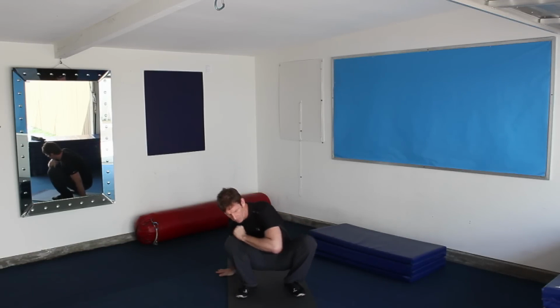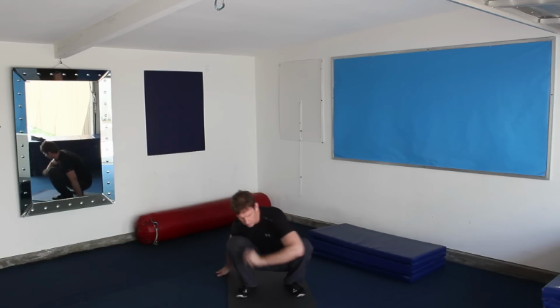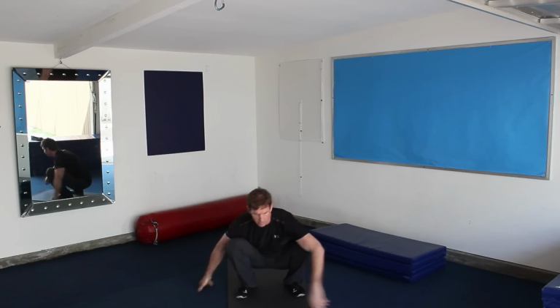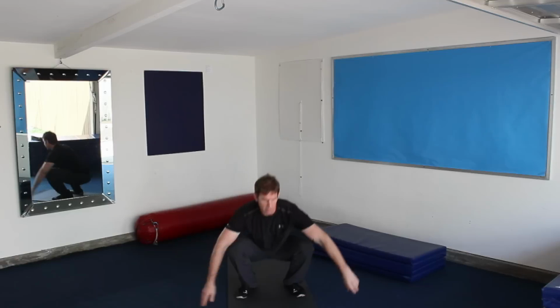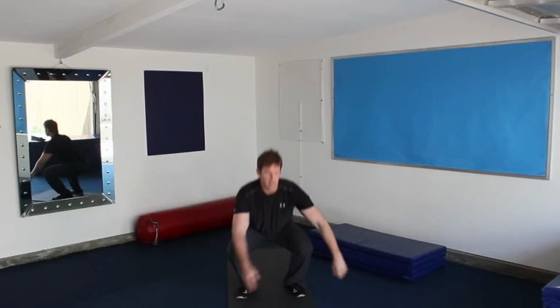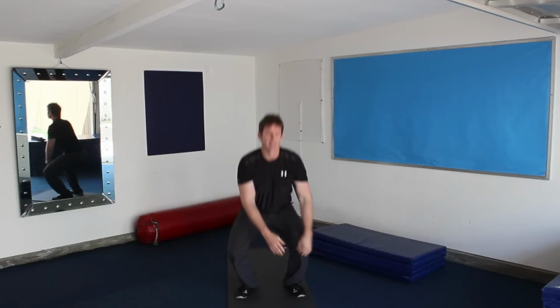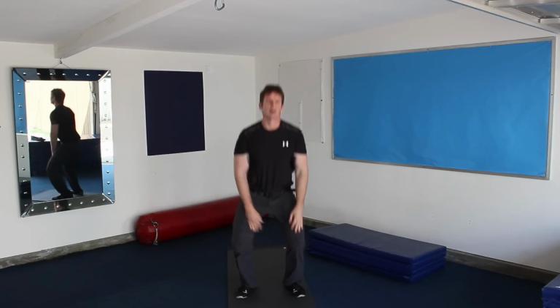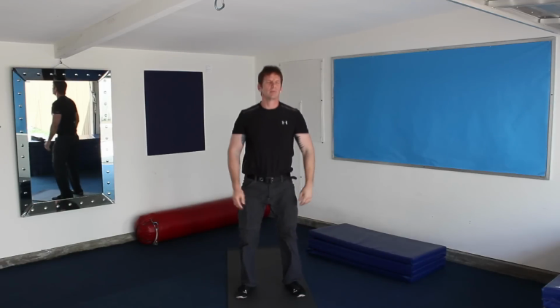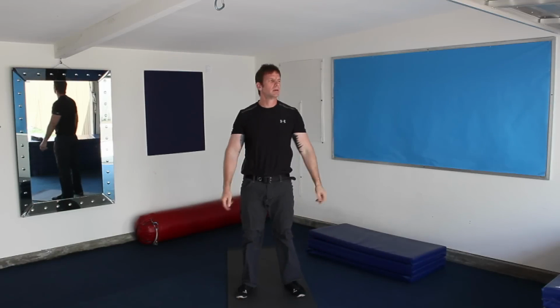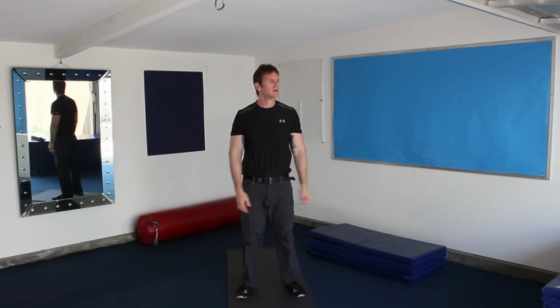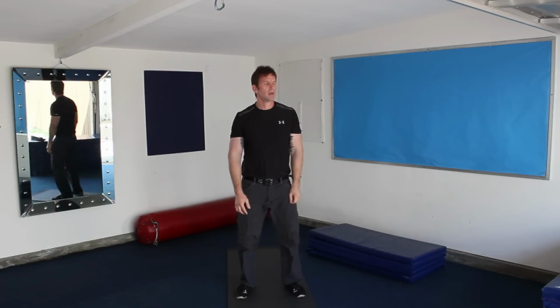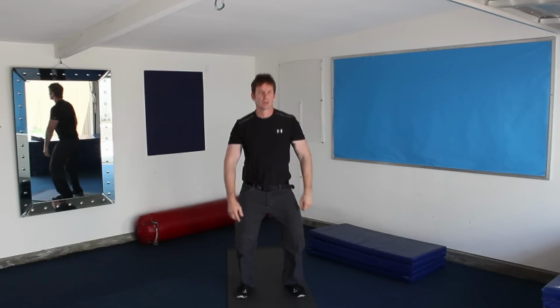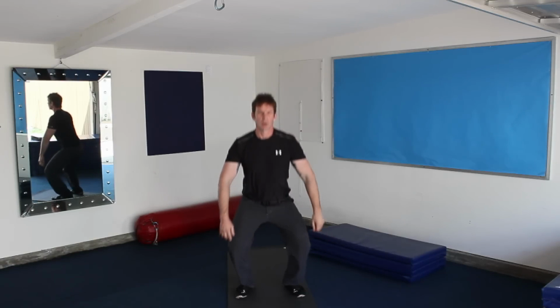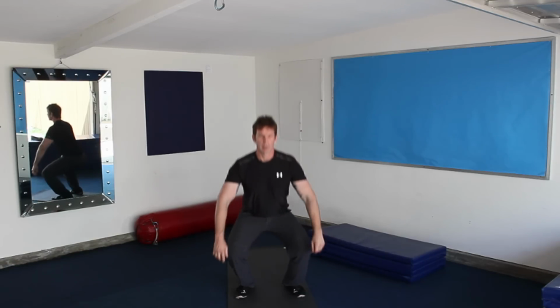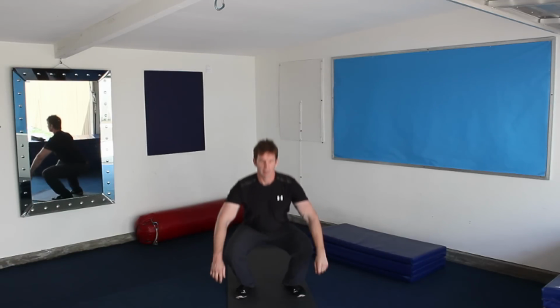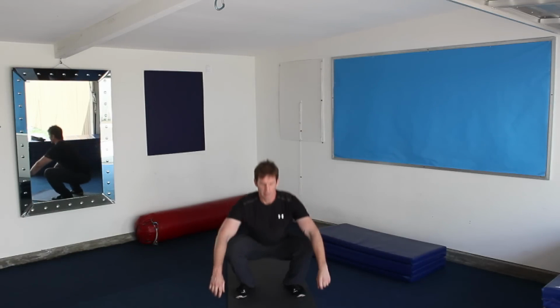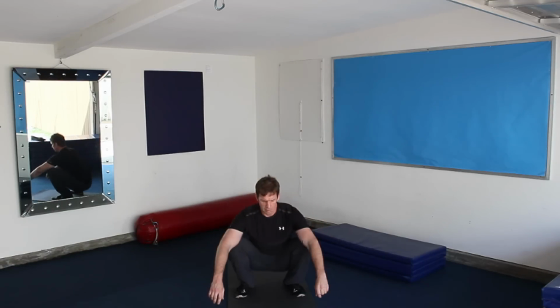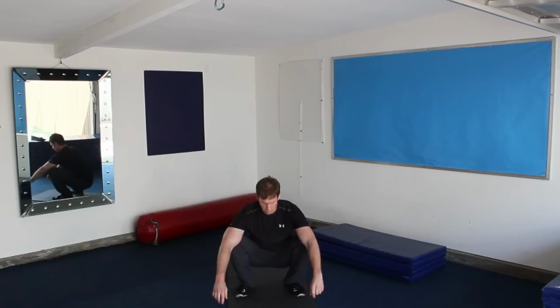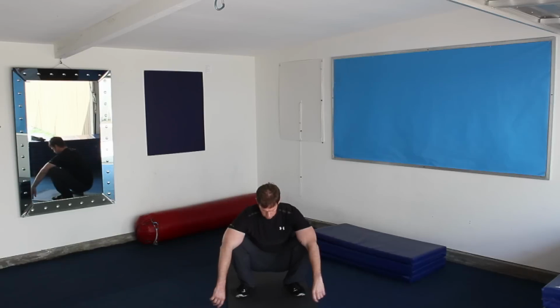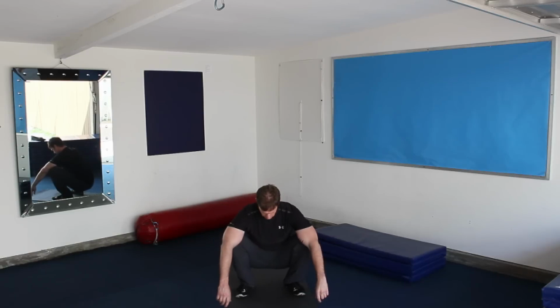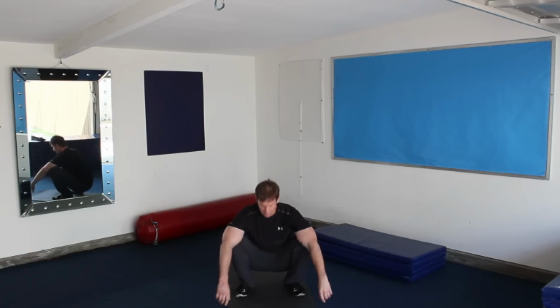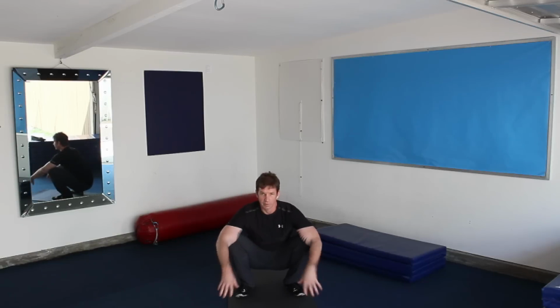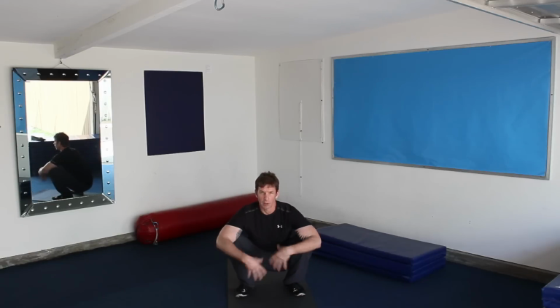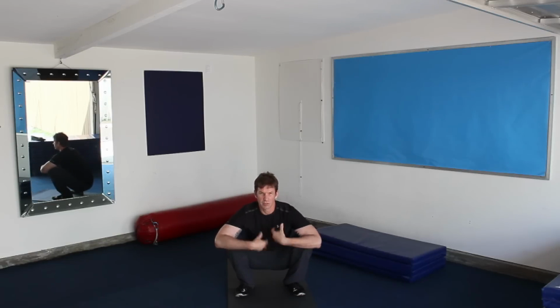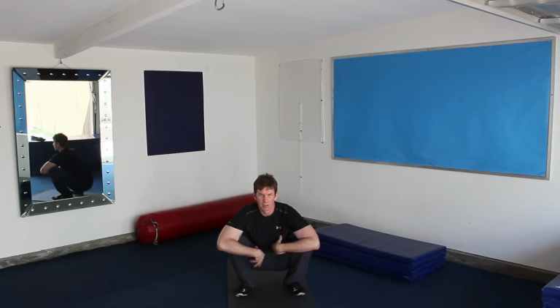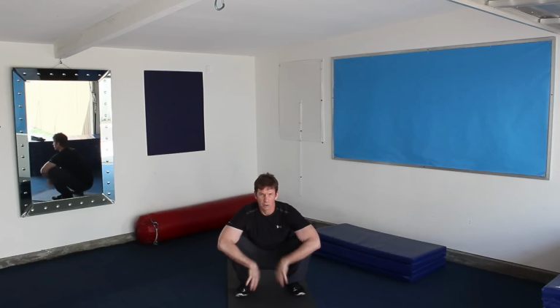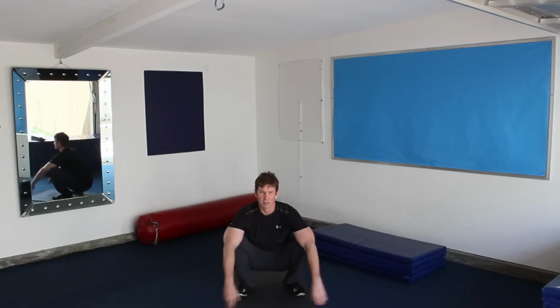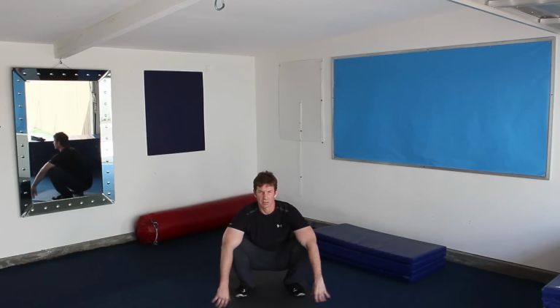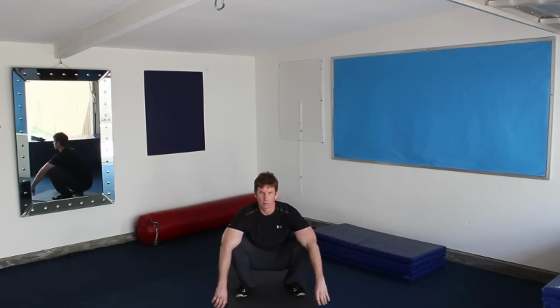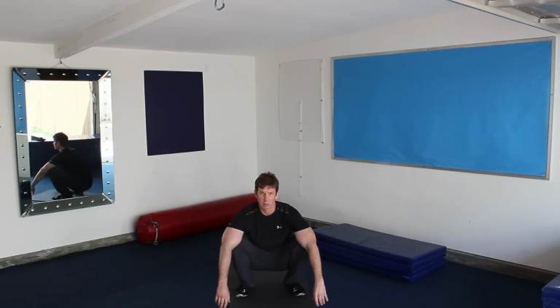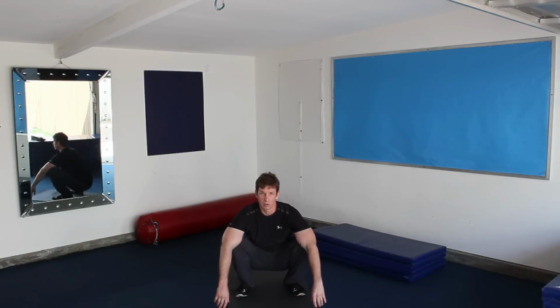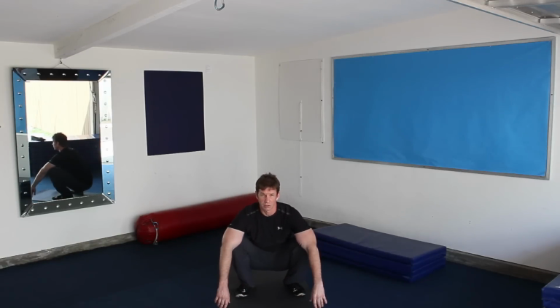And from there, you can stand up, squat back down again, and see if it helps increase any range of motion.